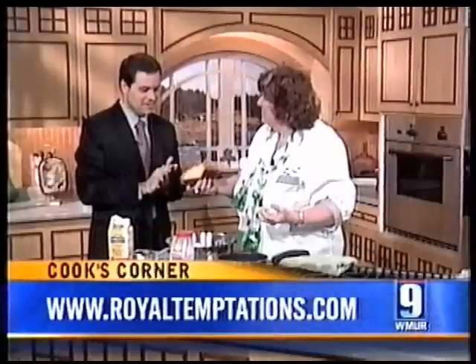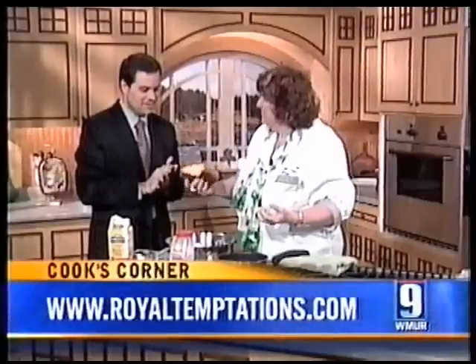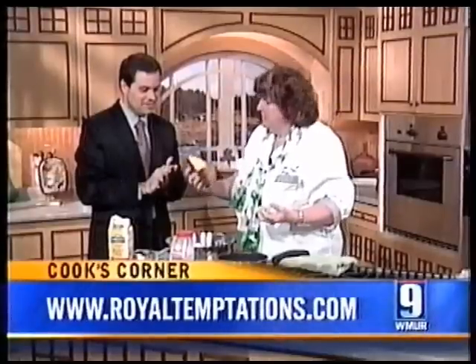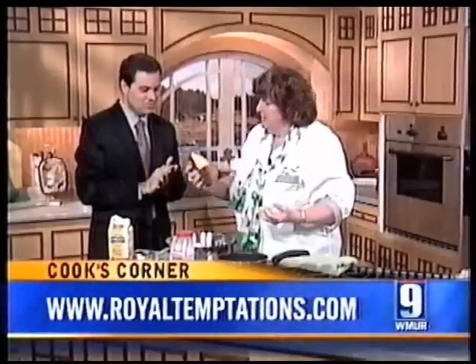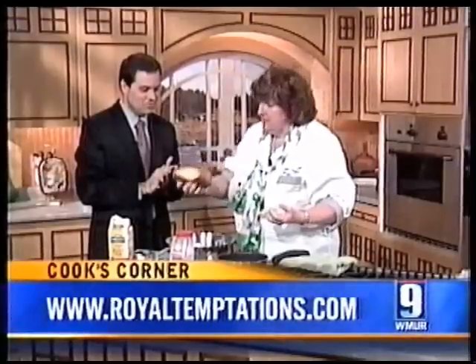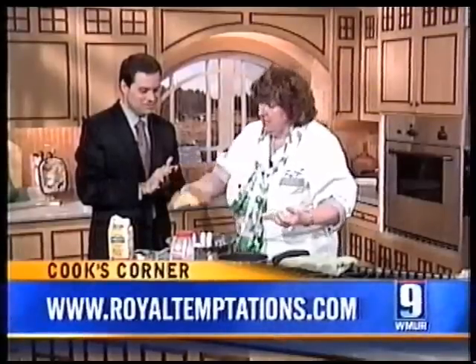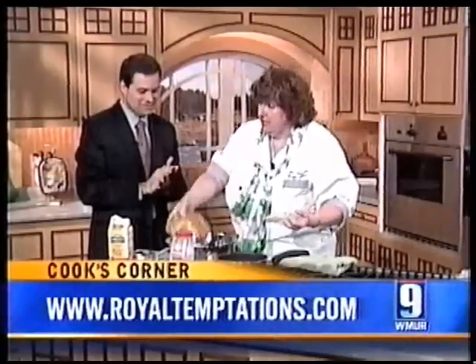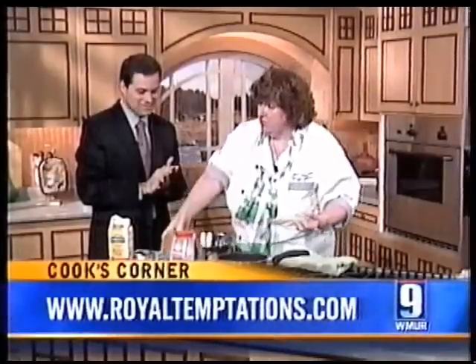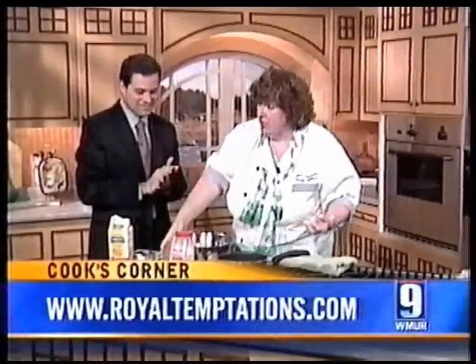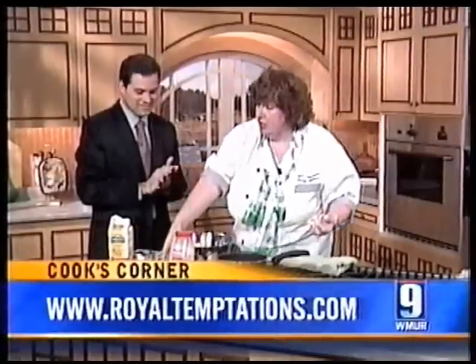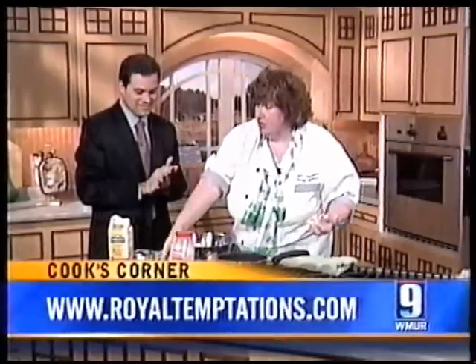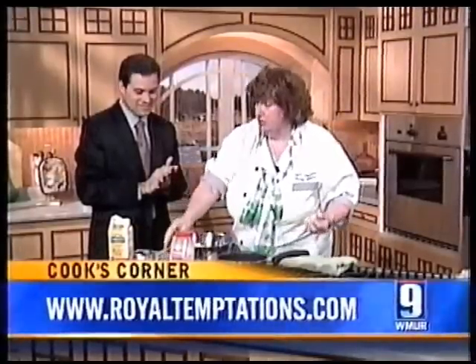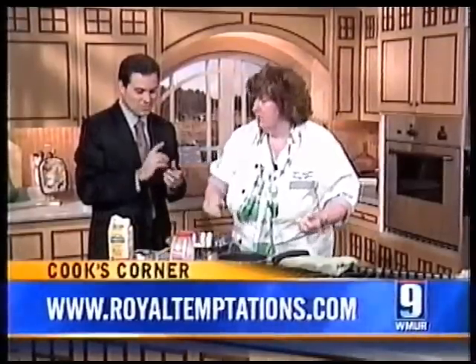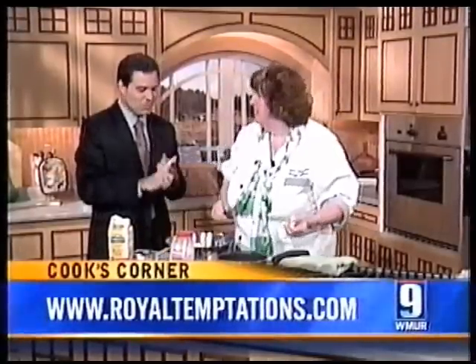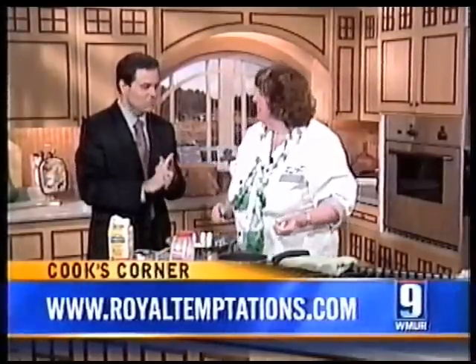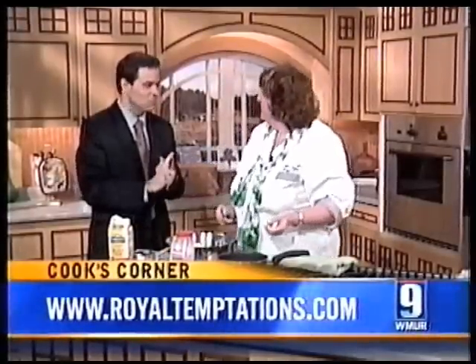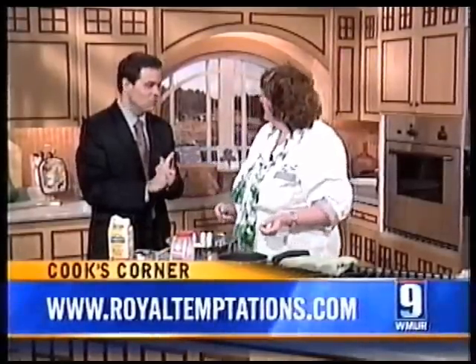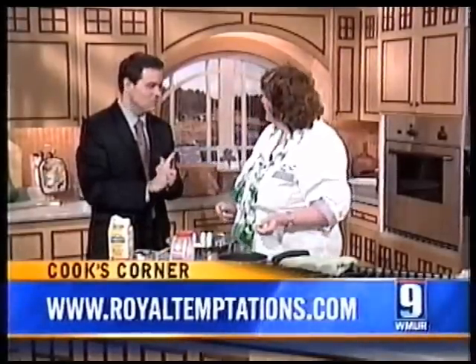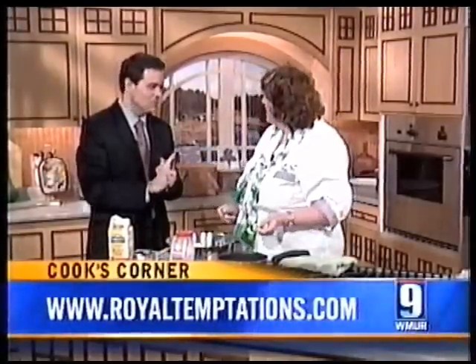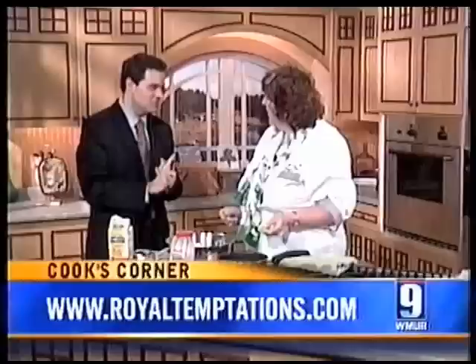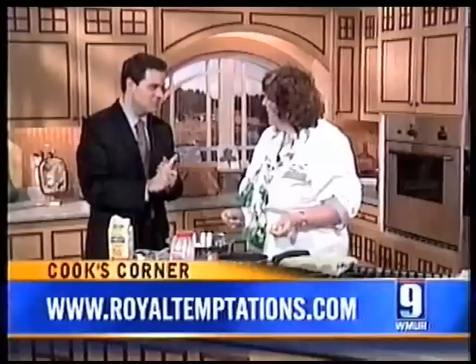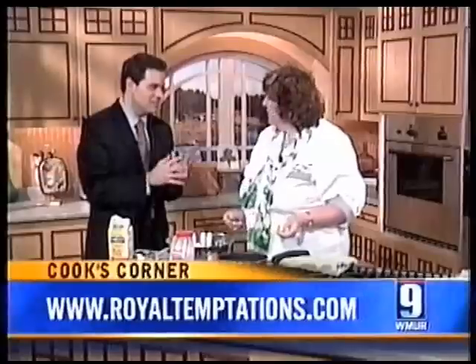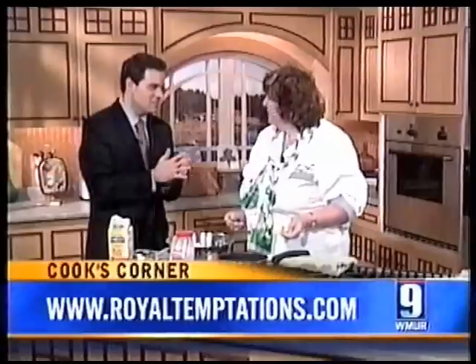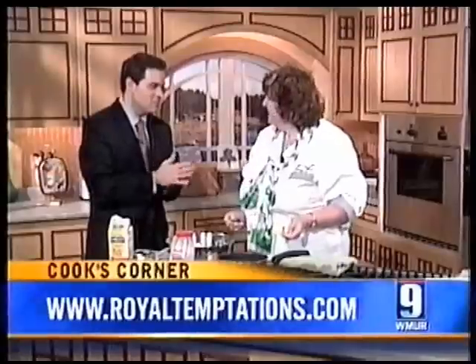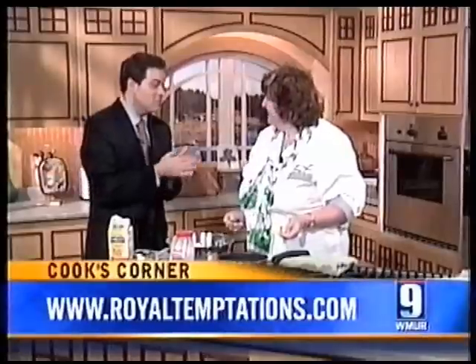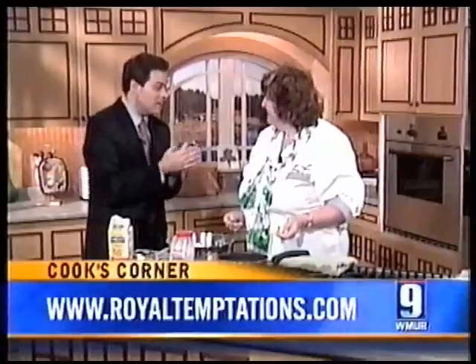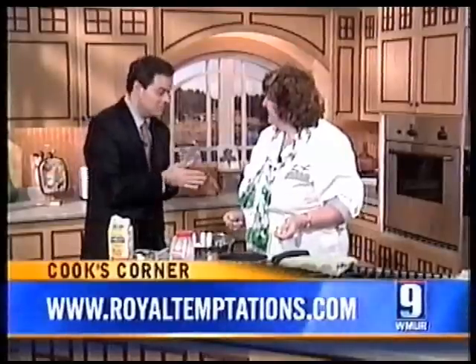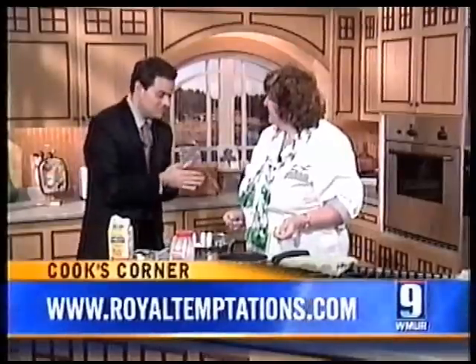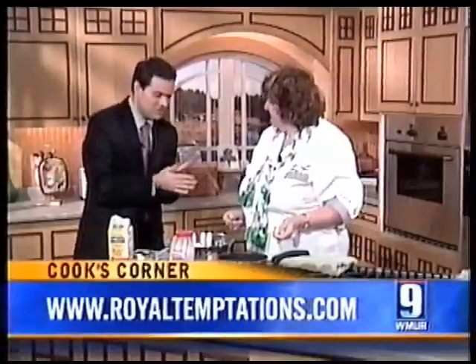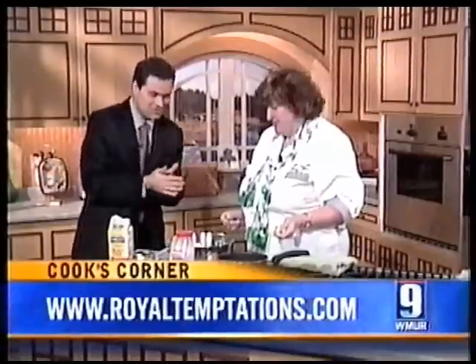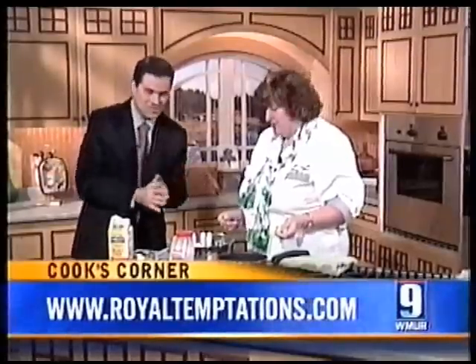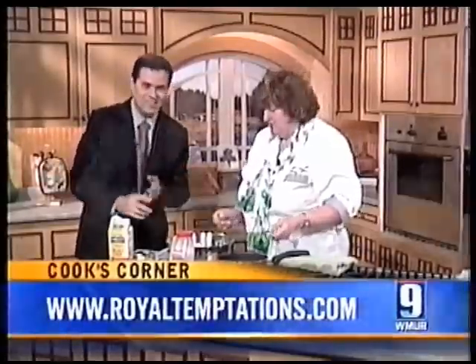And that's it — and it's really good. Una Williams from Royal Temptations, thank you very much, and happy St. Paddy's Day!